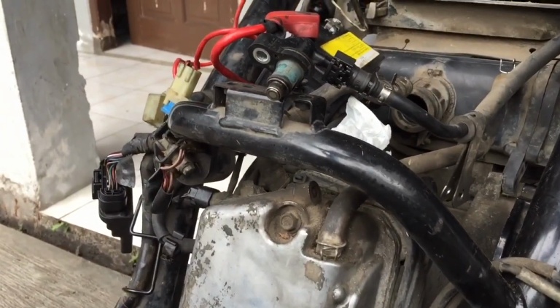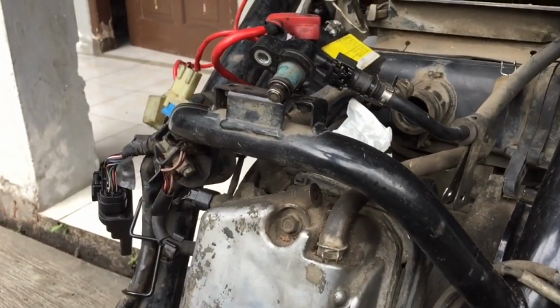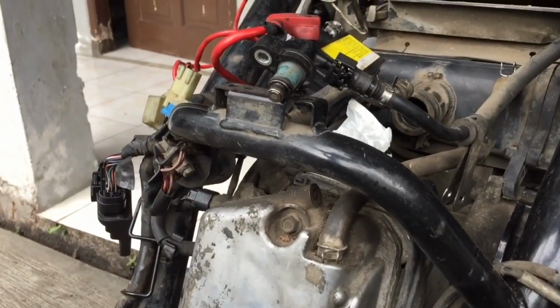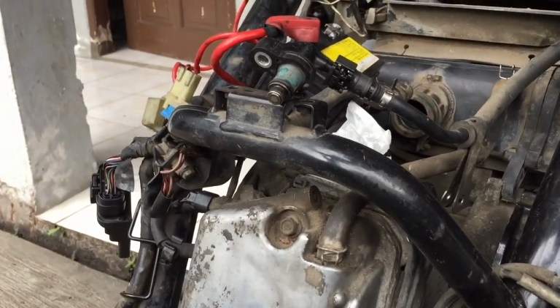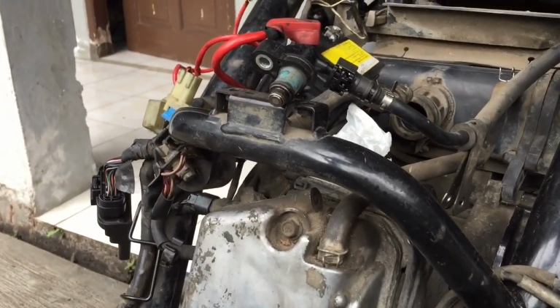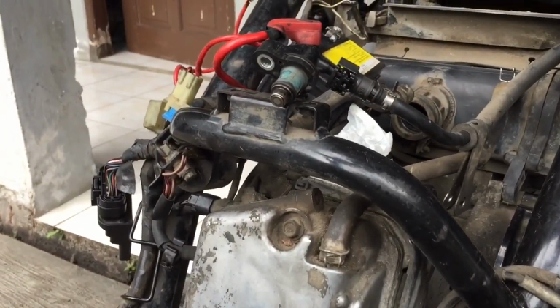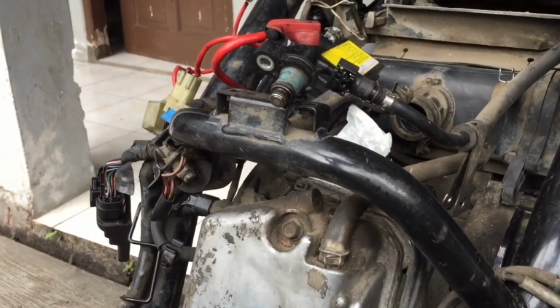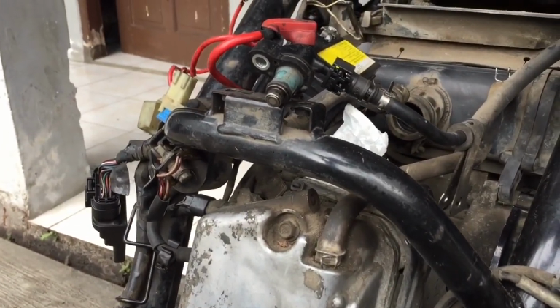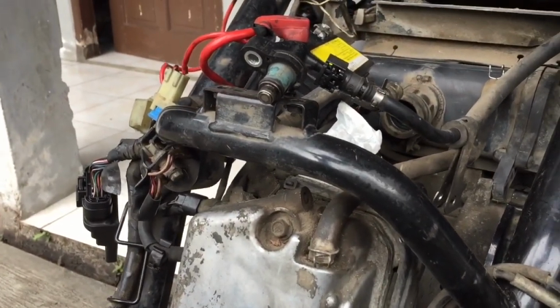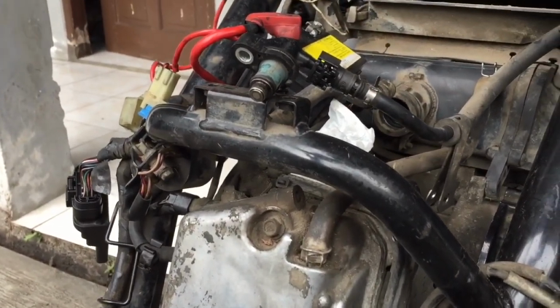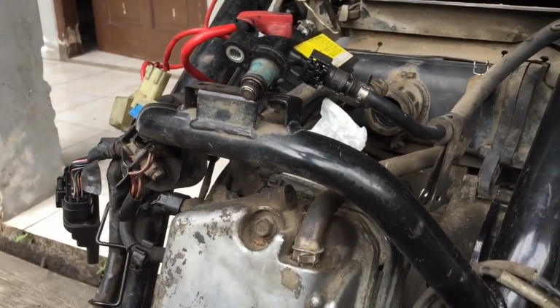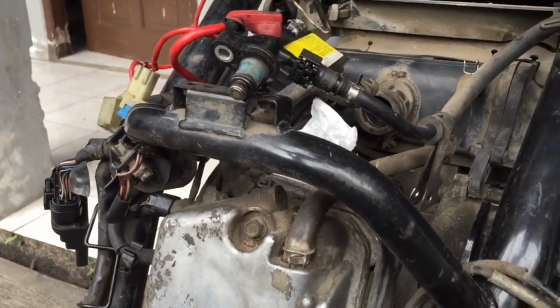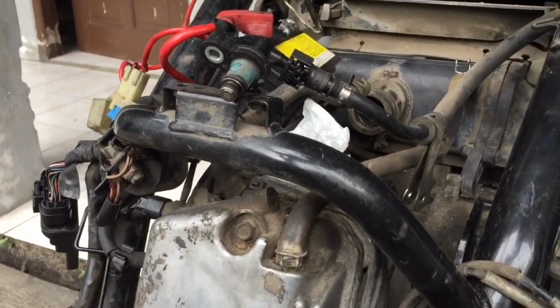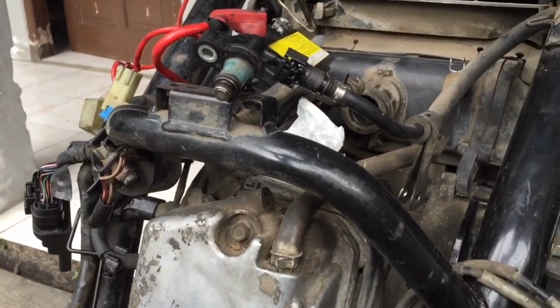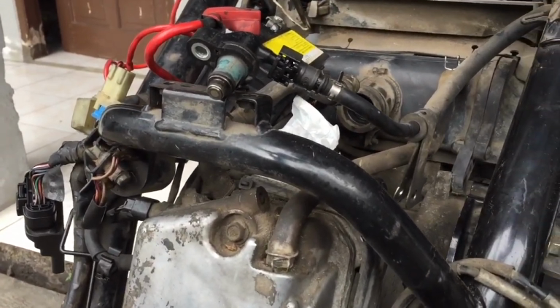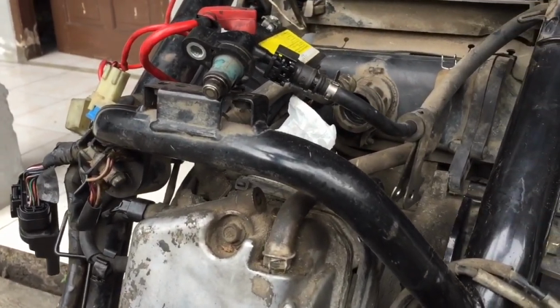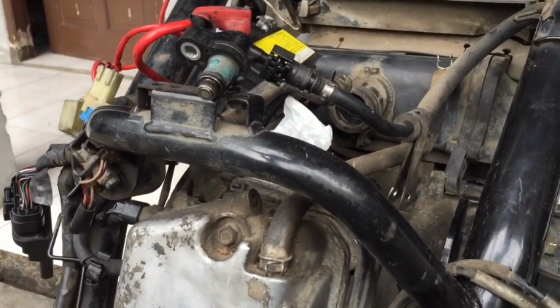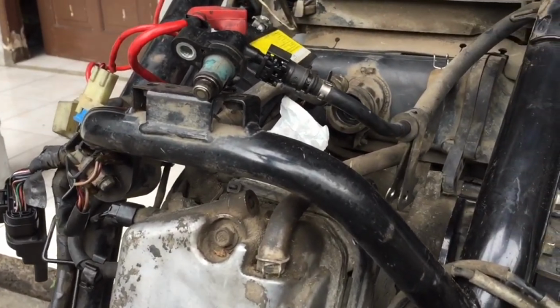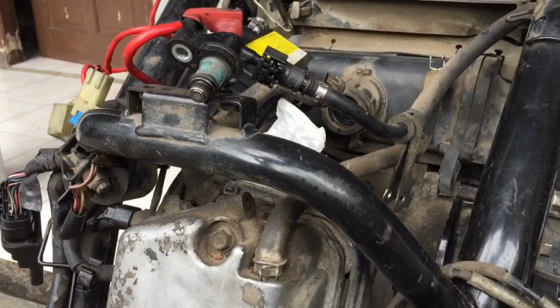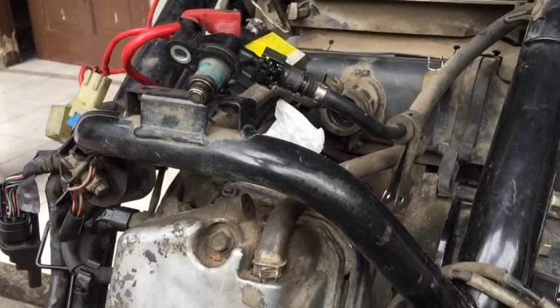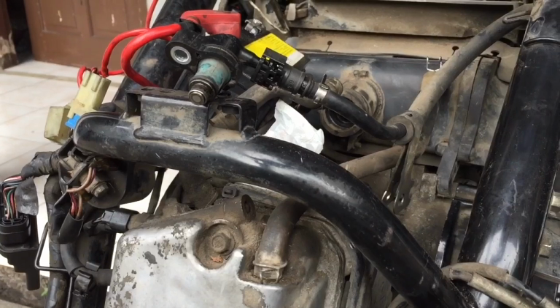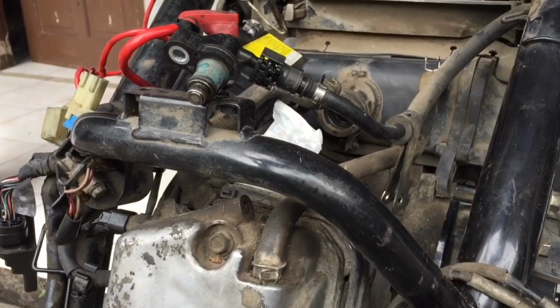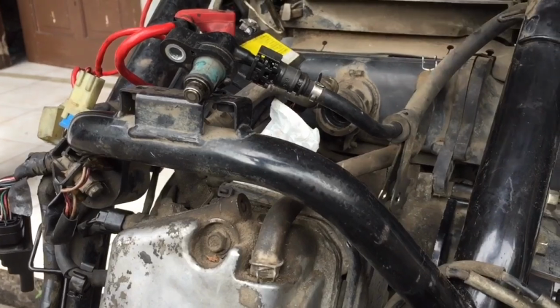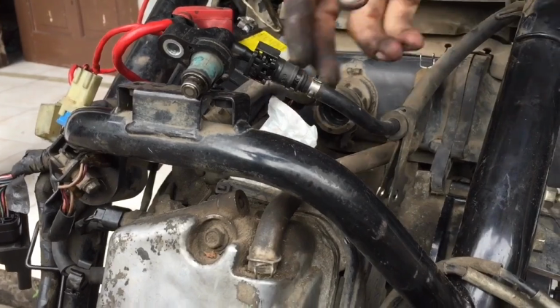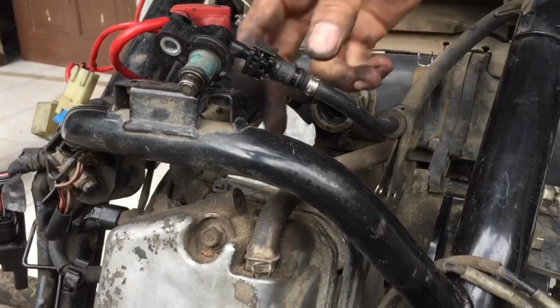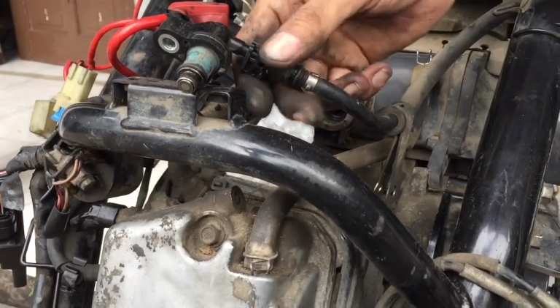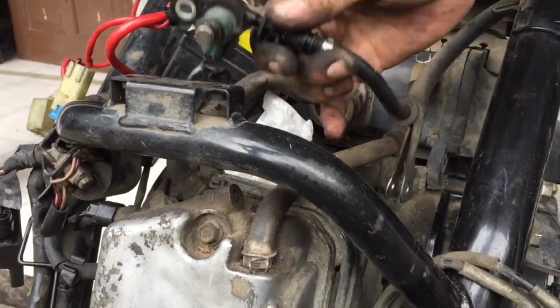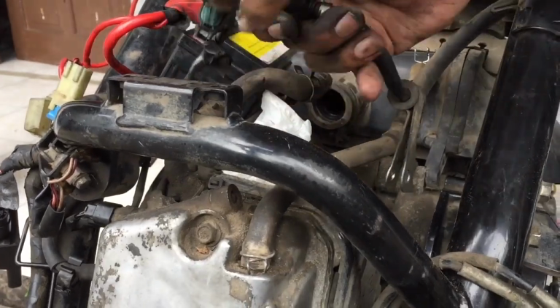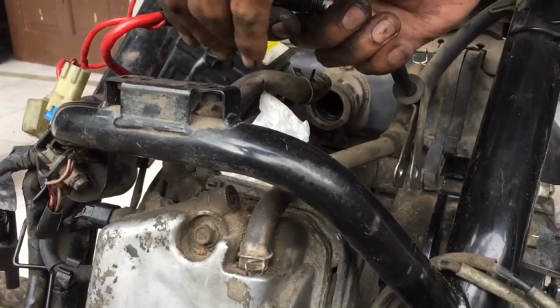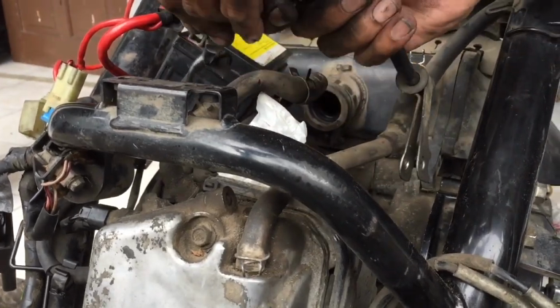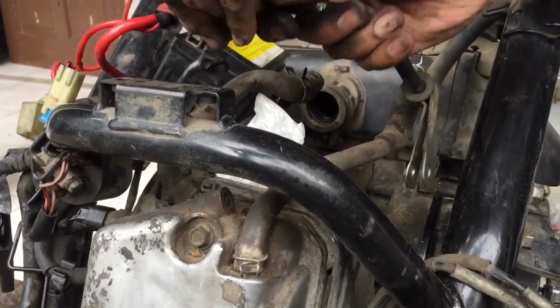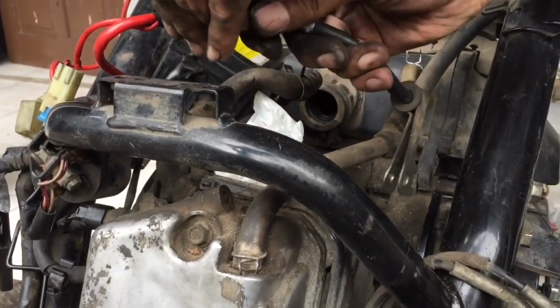Sebelumnya gue bakal tes dulu fuel-nya, apakah bermasalah atau tidak.